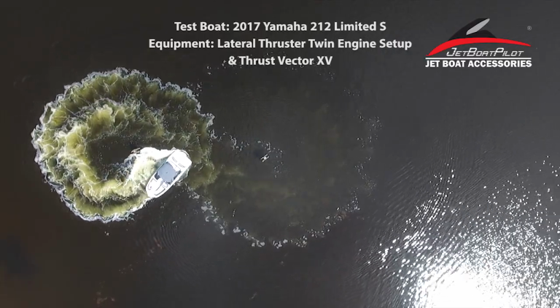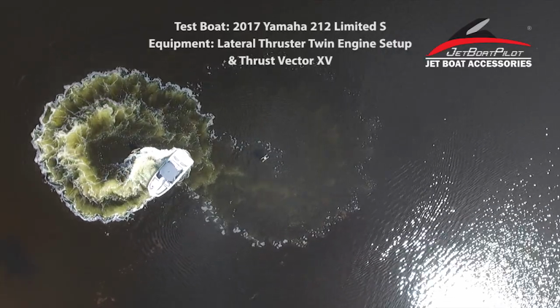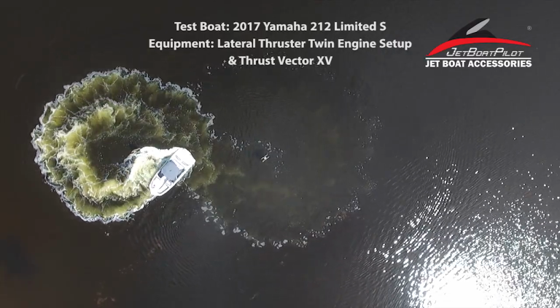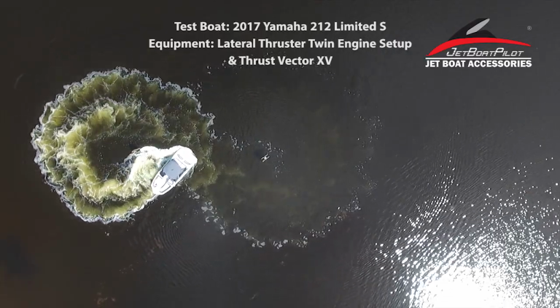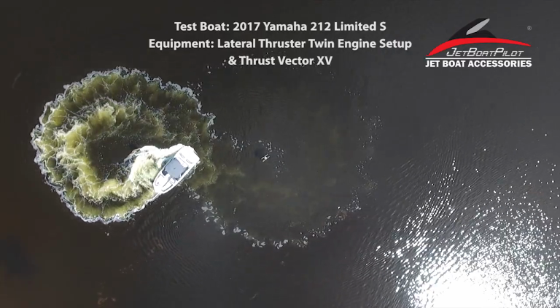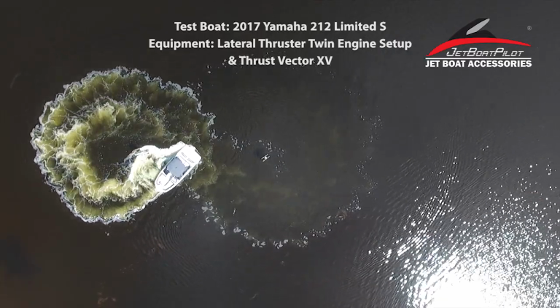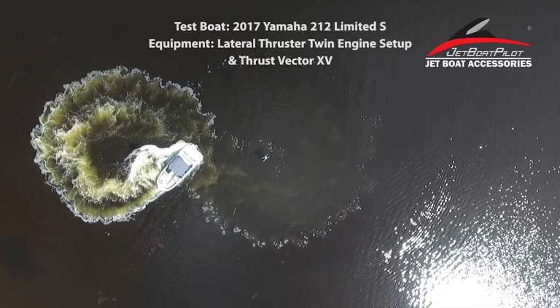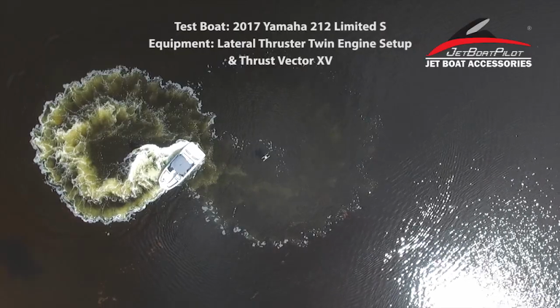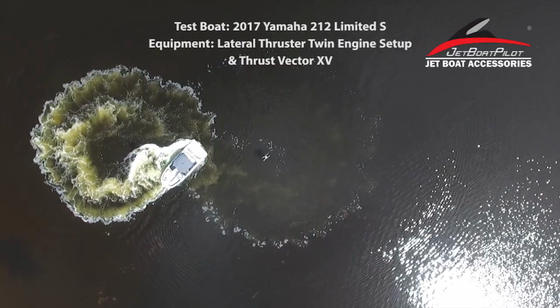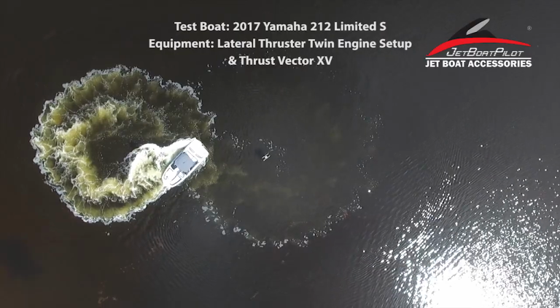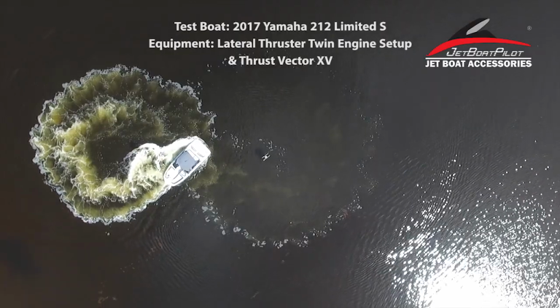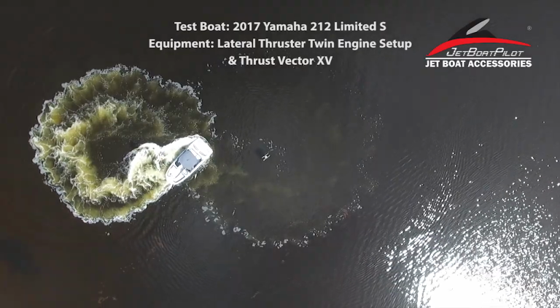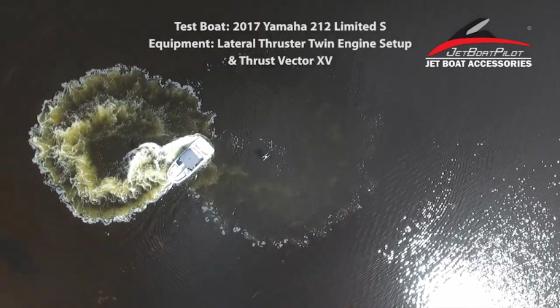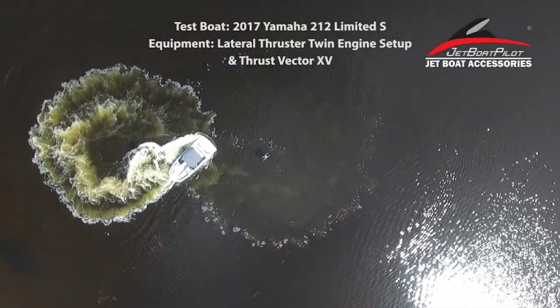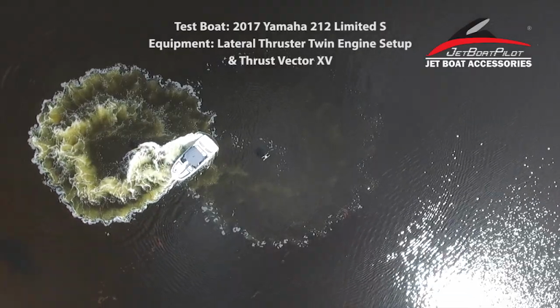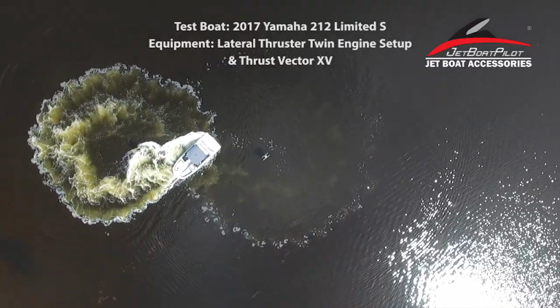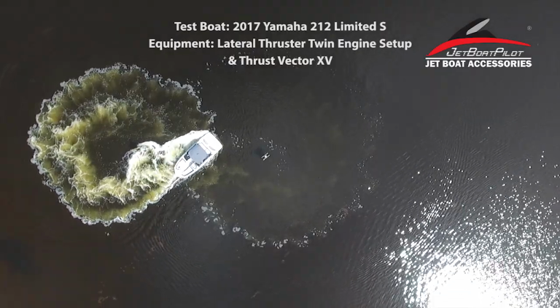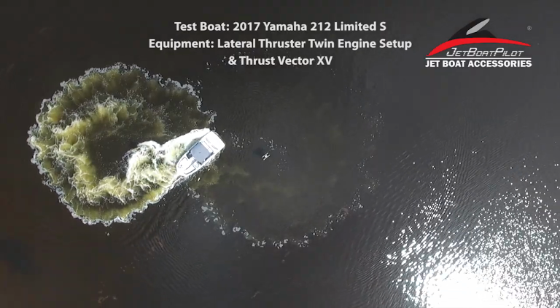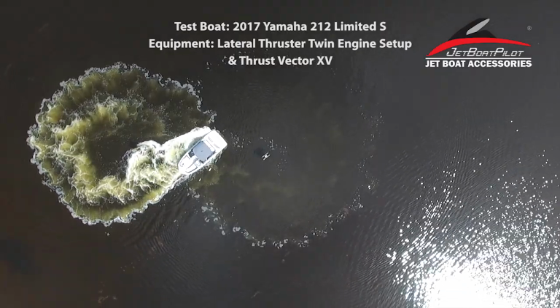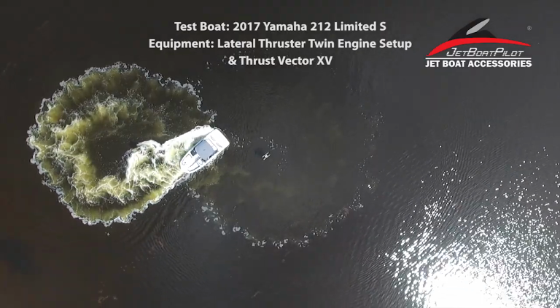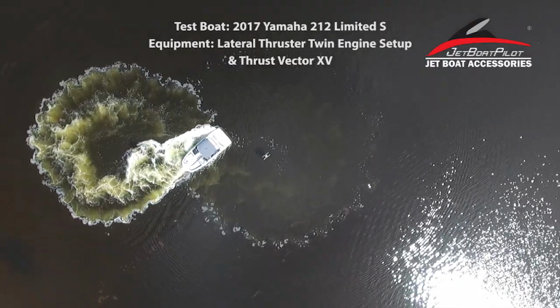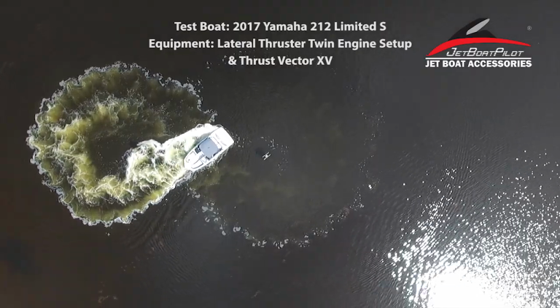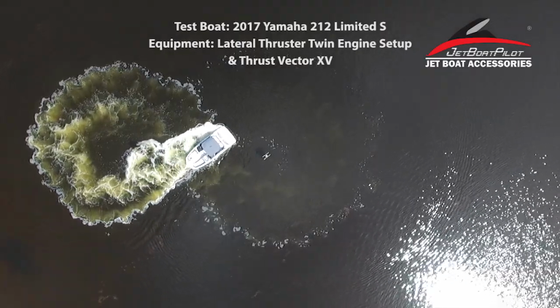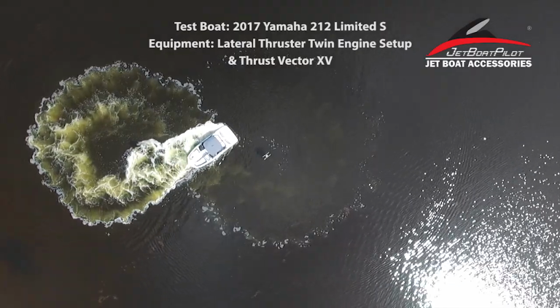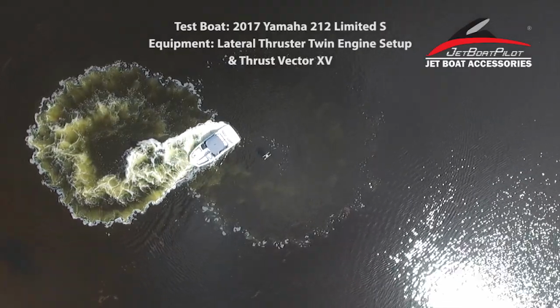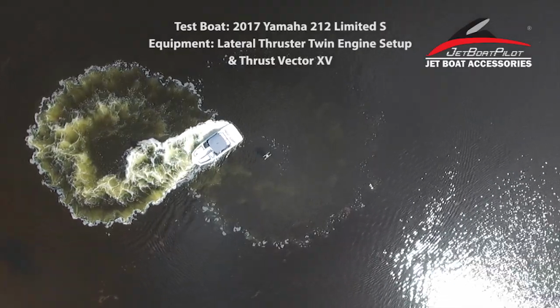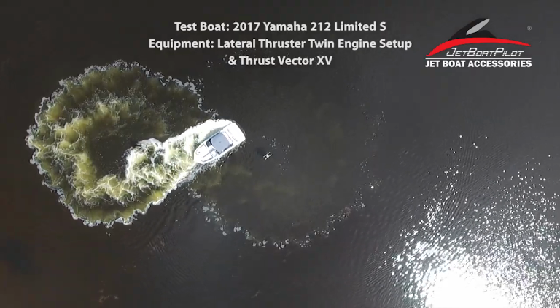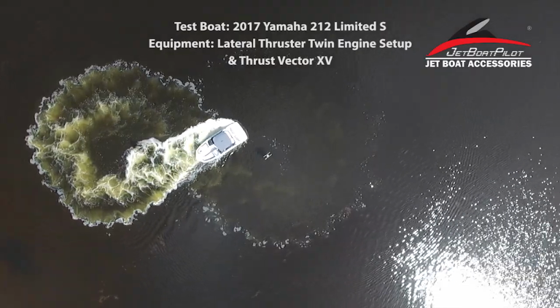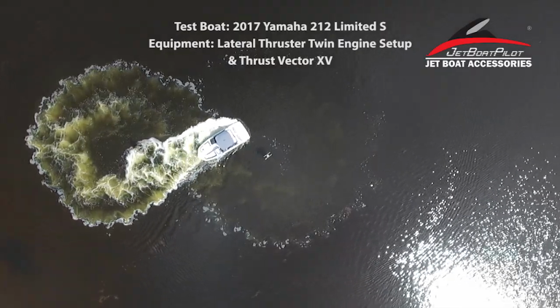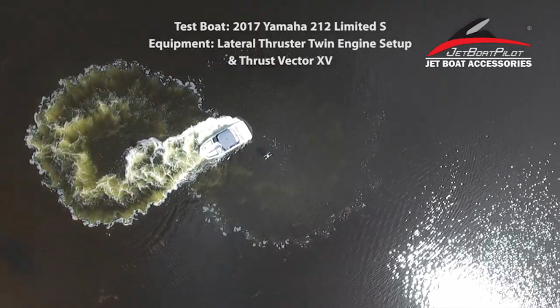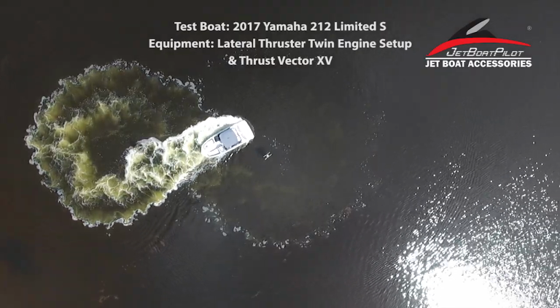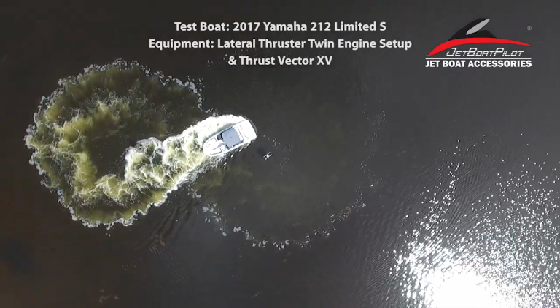For more information about Jetboat Pilot's all-new patent-pending lateral thrusters, visit us at jetboatpilot.com, Facebook, or Instagram.